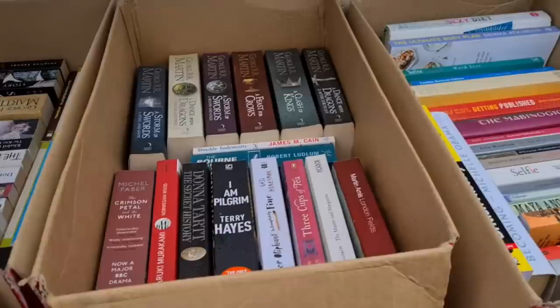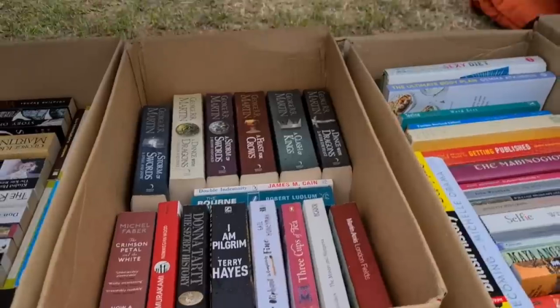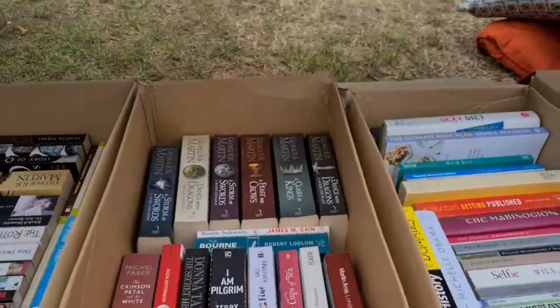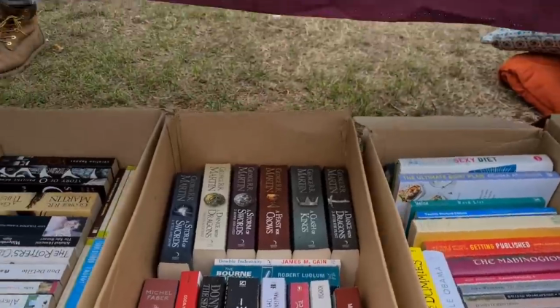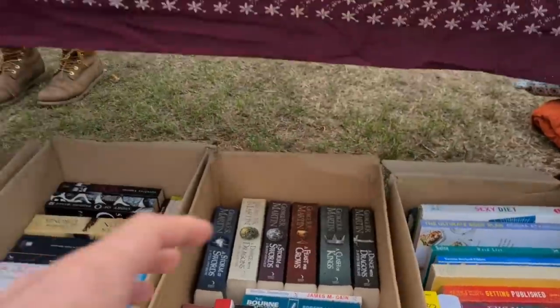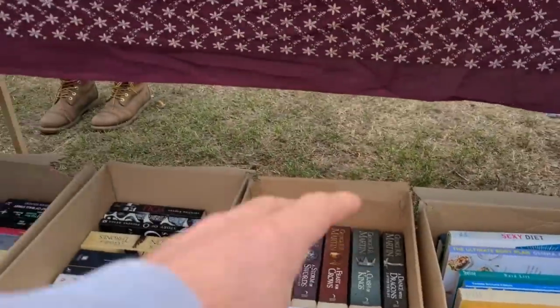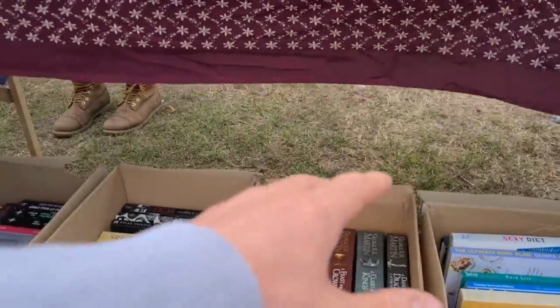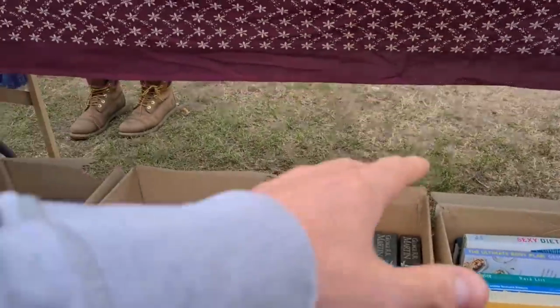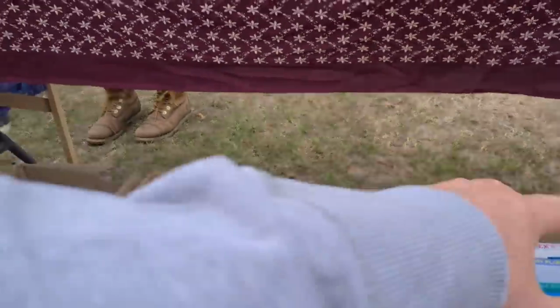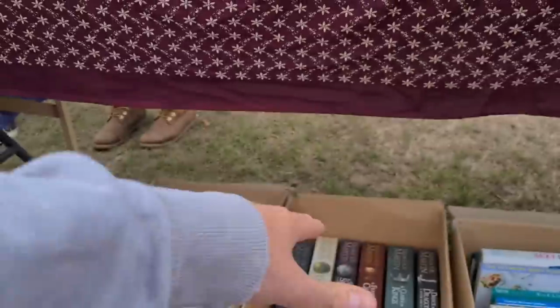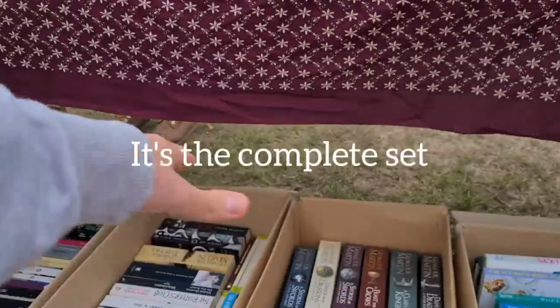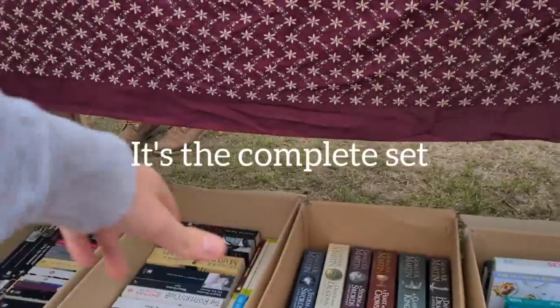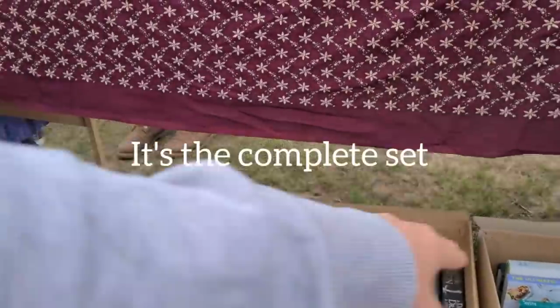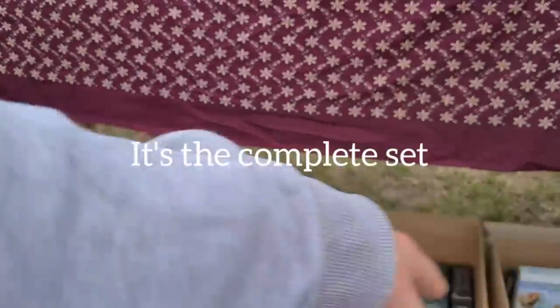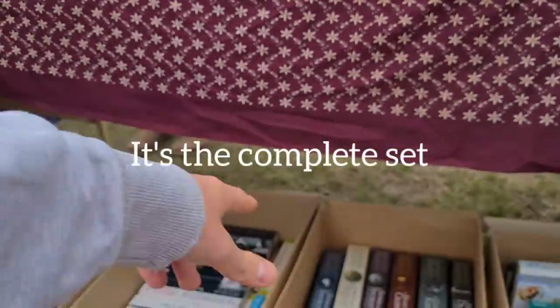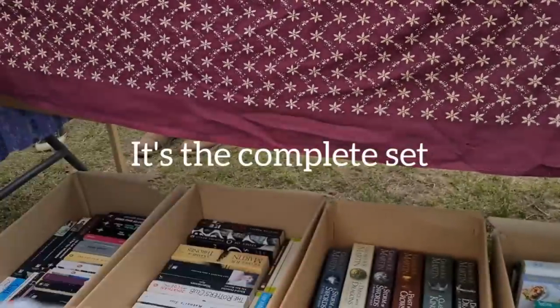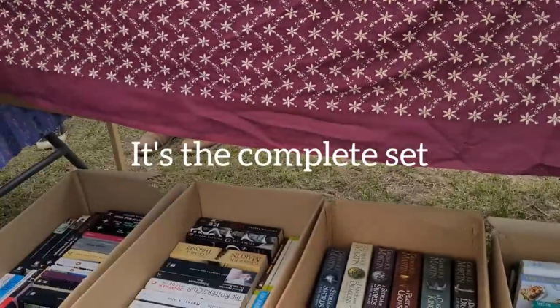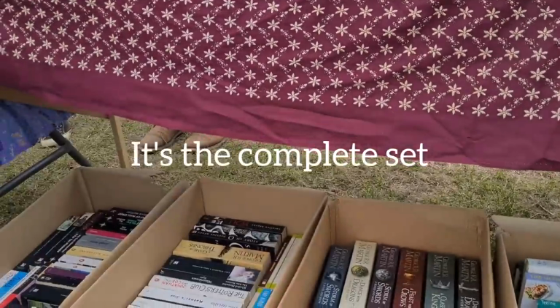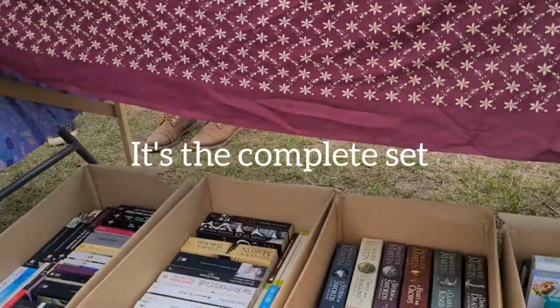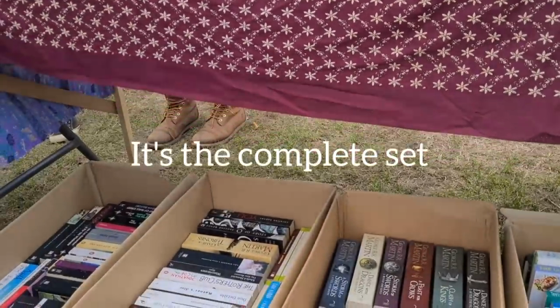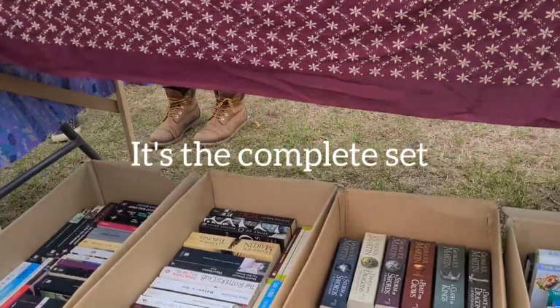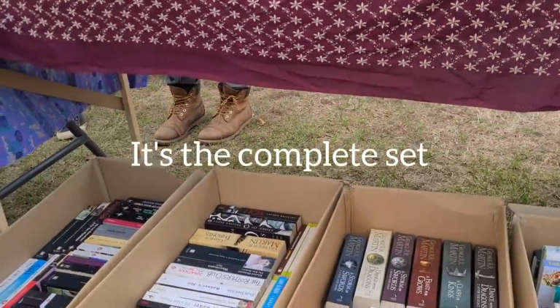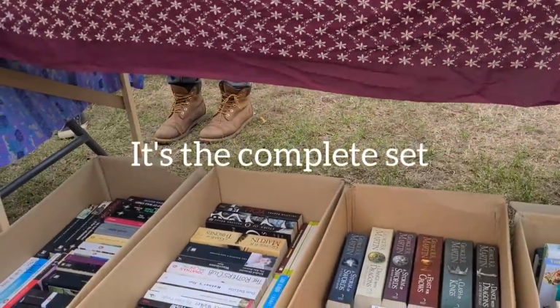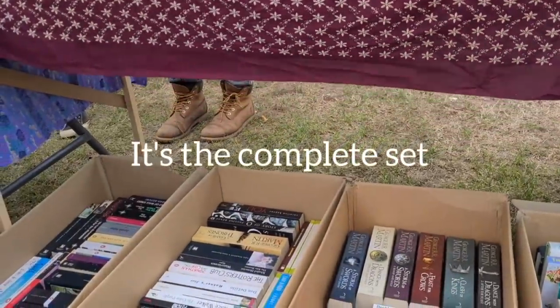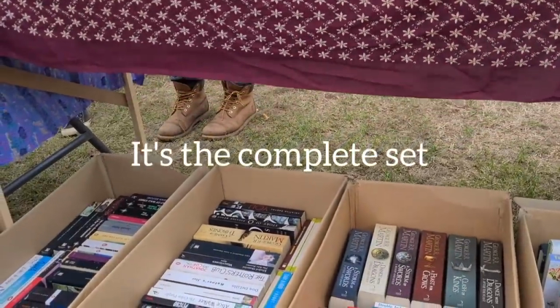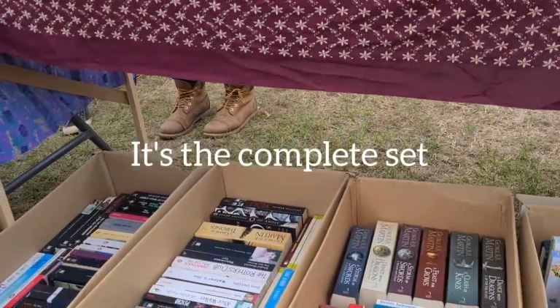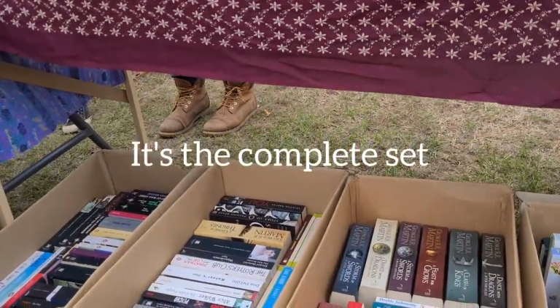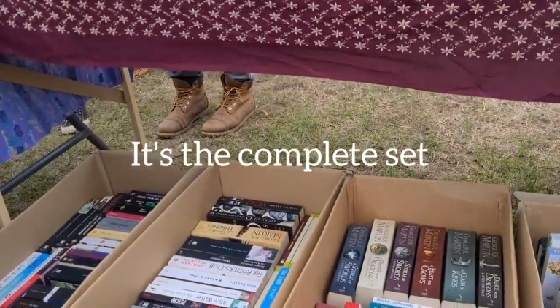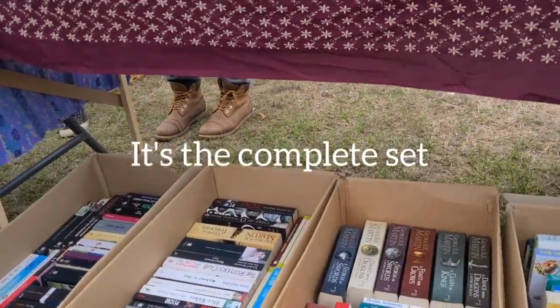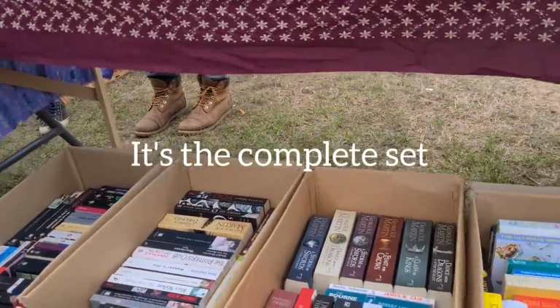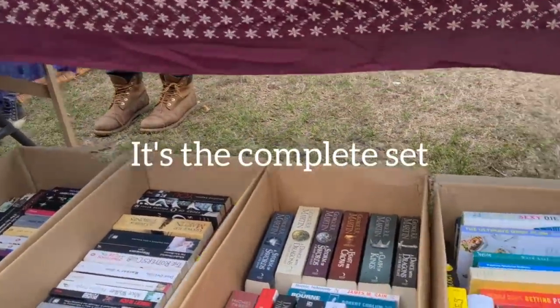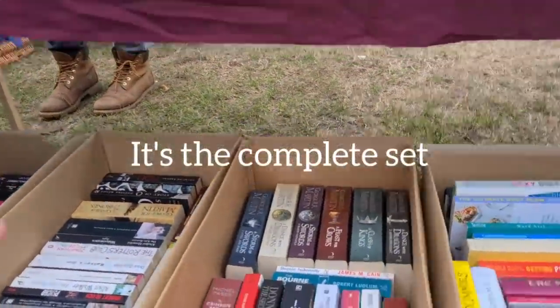If I bought all seven Game of Thrones books, could you do that for a fiver? Yeah. Okay, let's go for it.